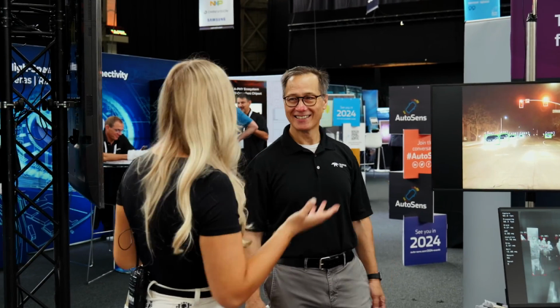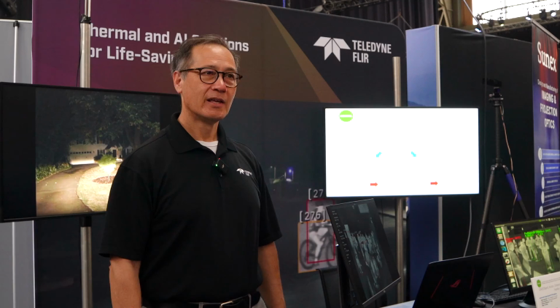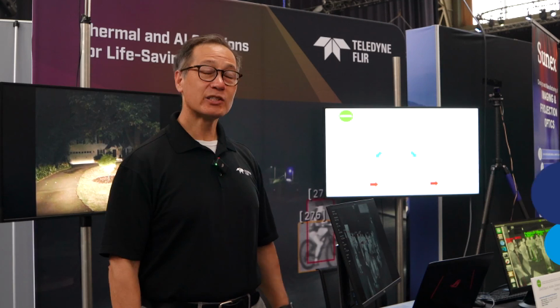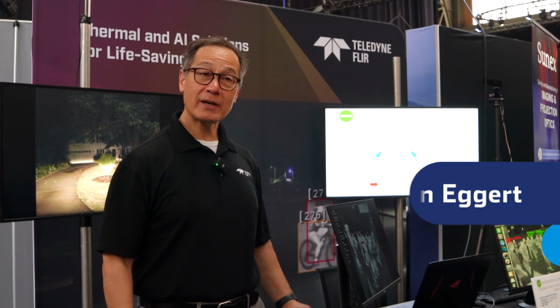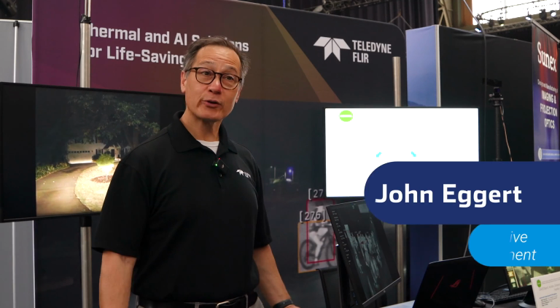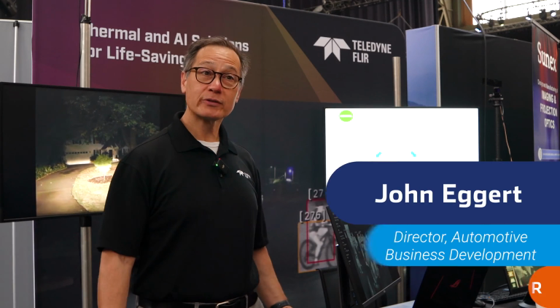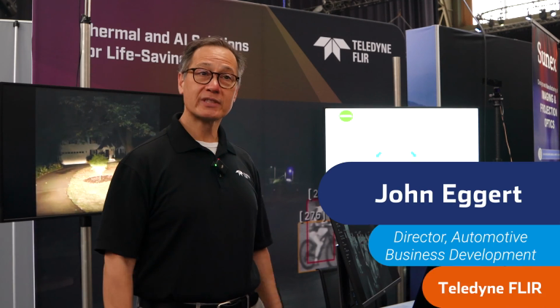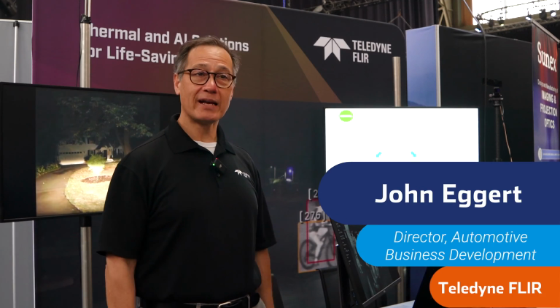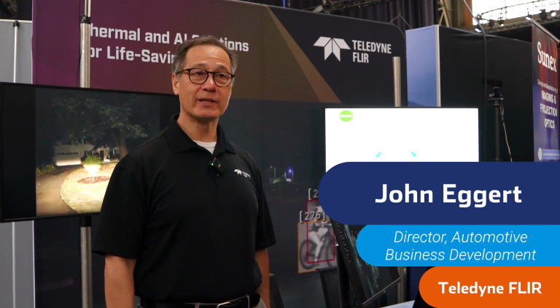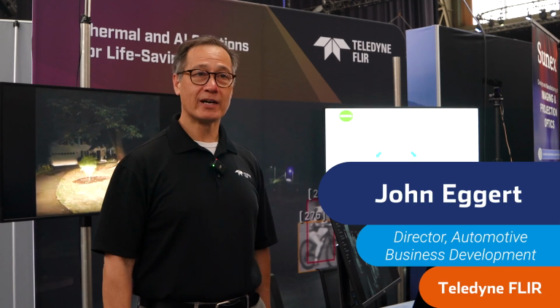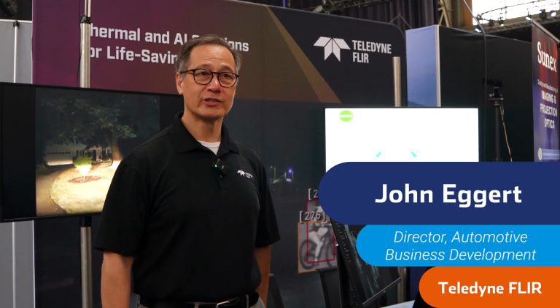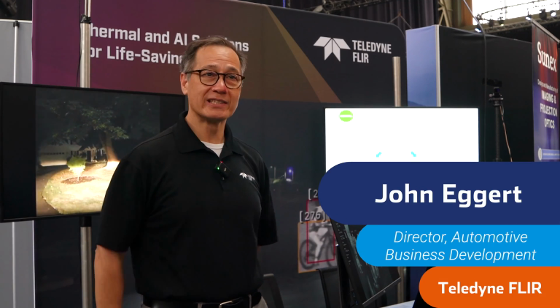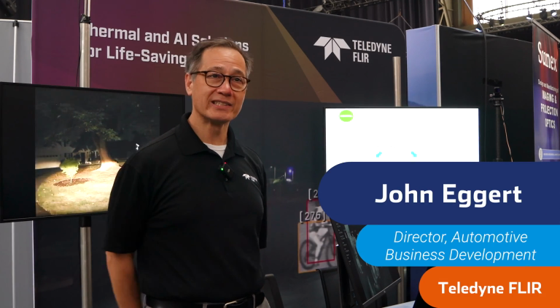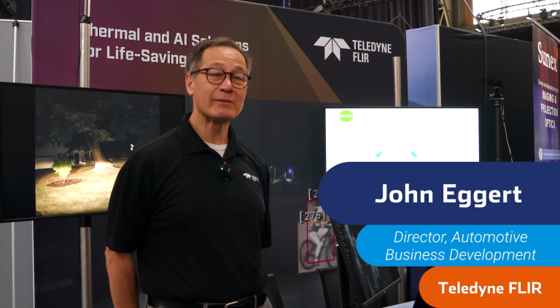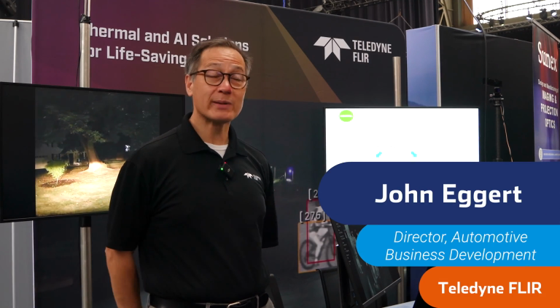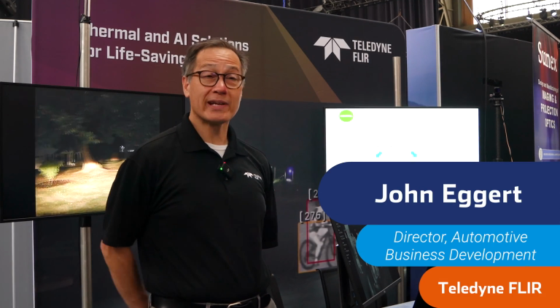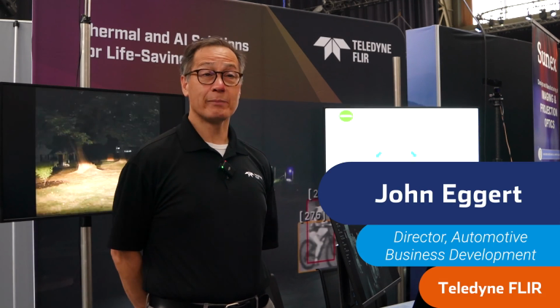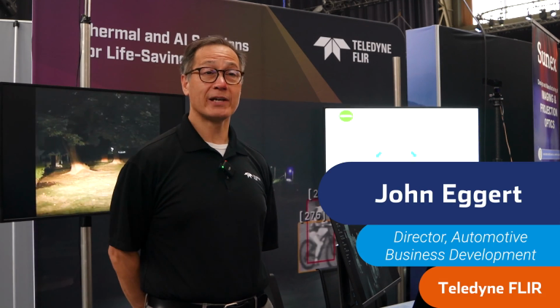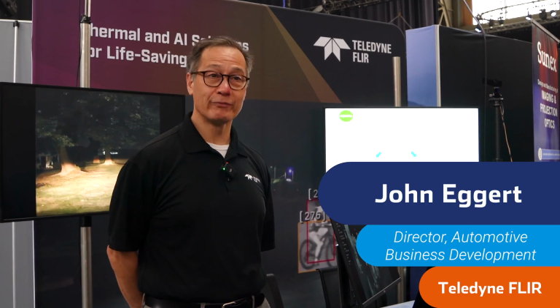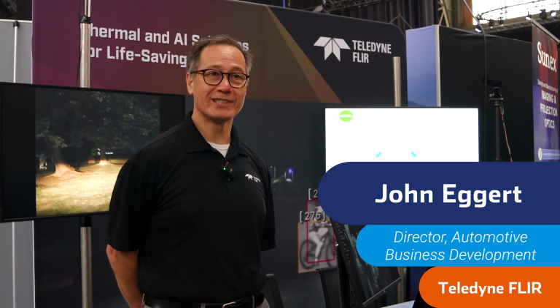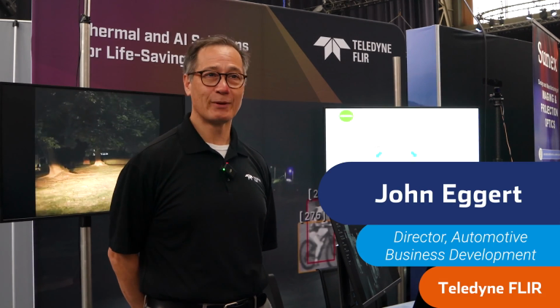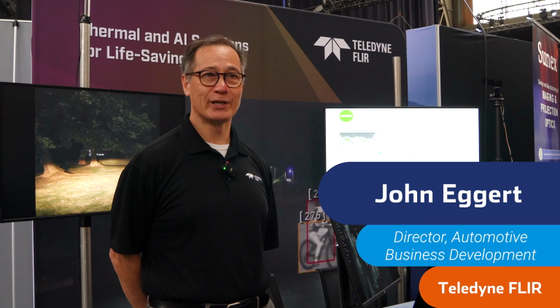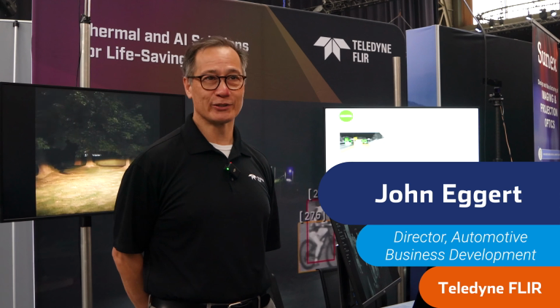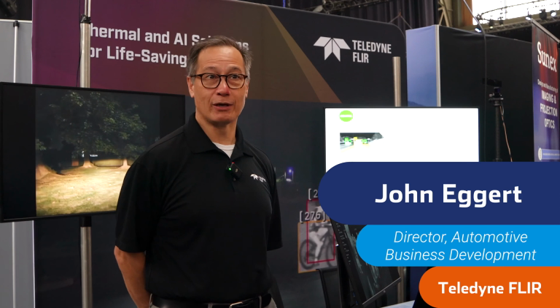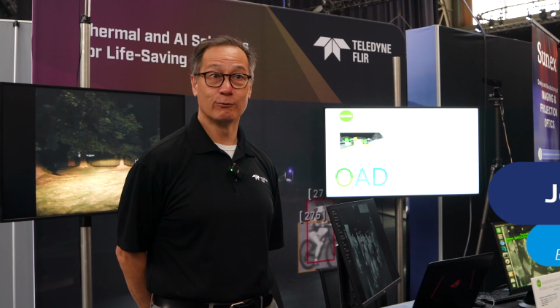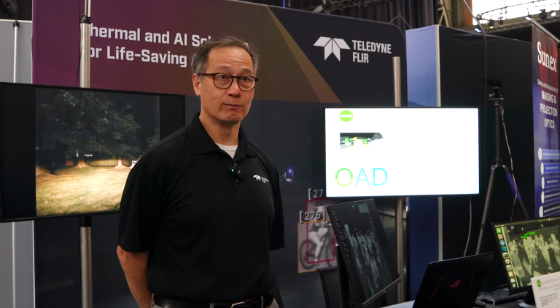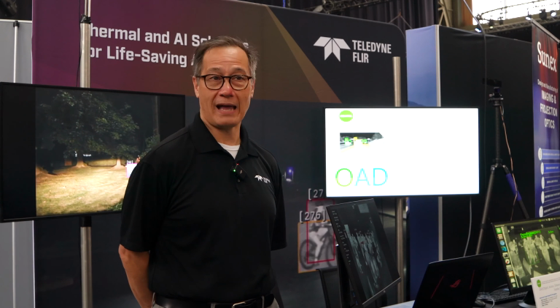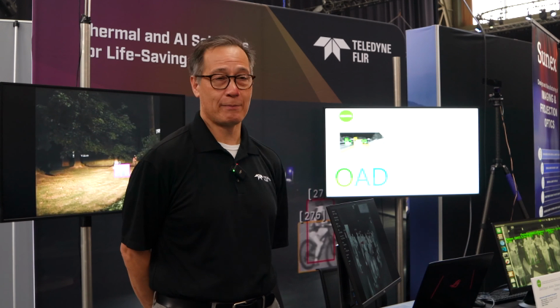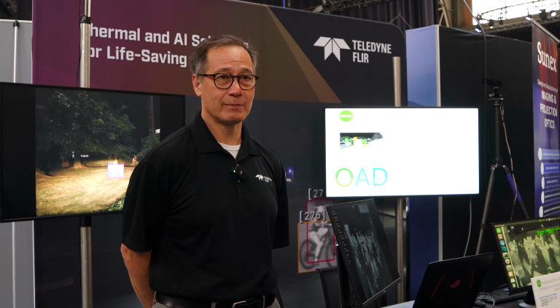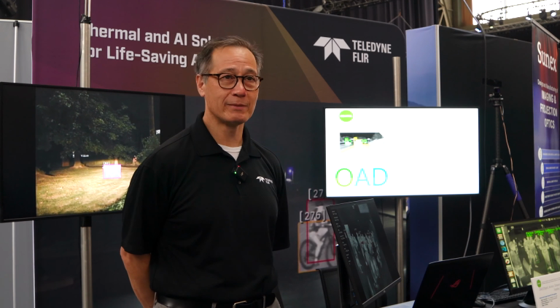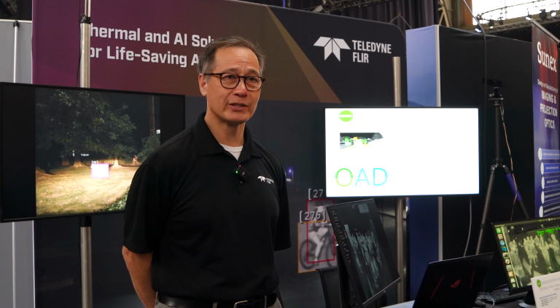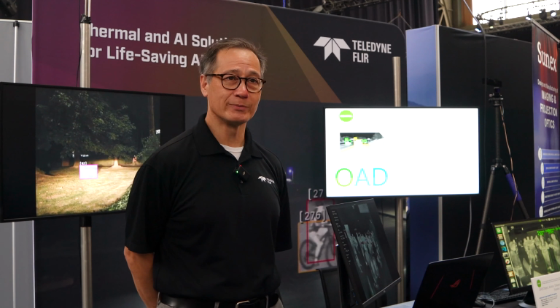This is my third time at AutoSense and it seems to be getting better every time I'm here, so happy to be in Belgium.